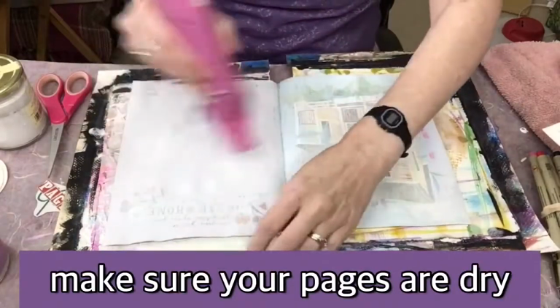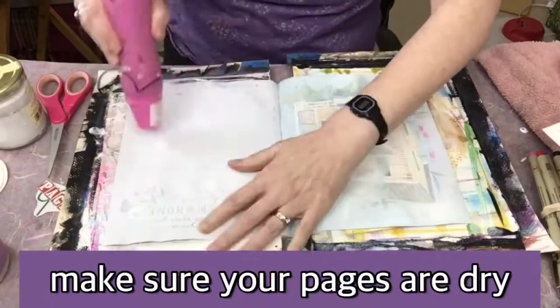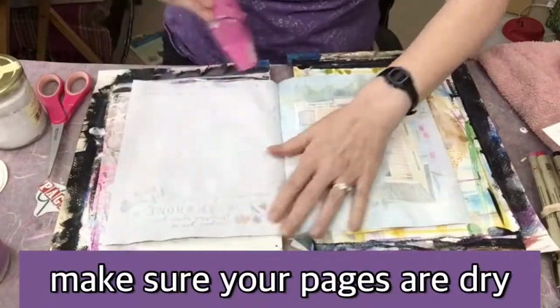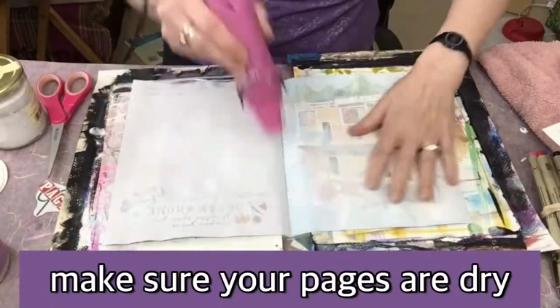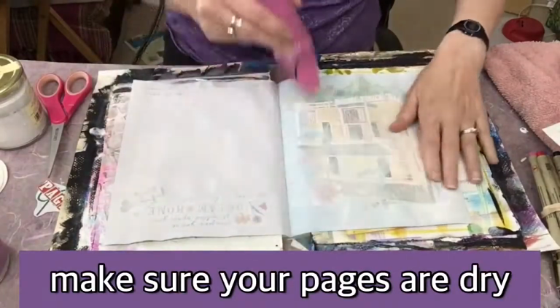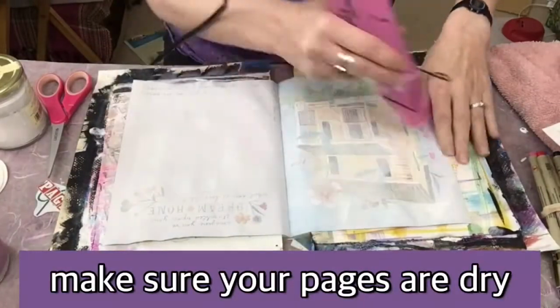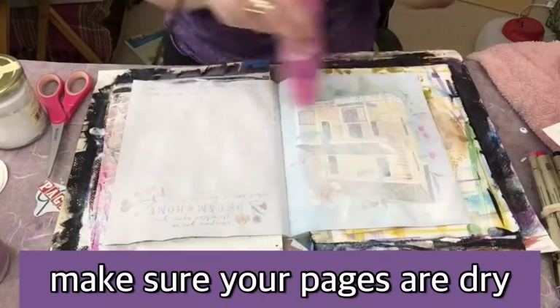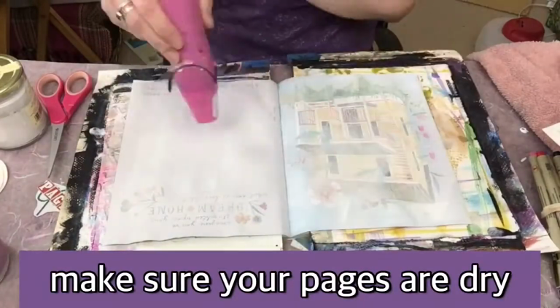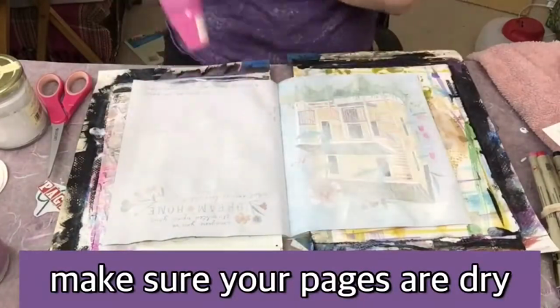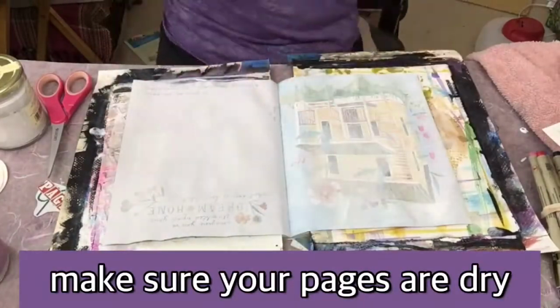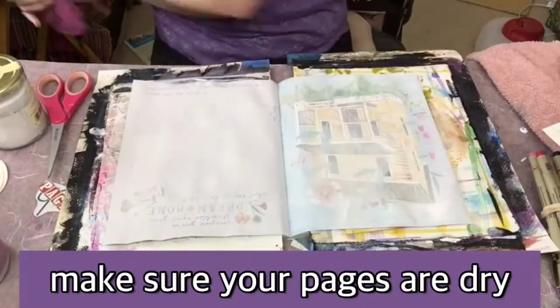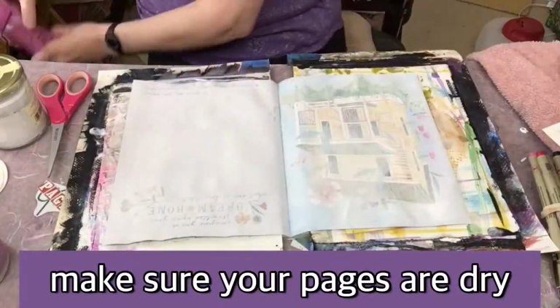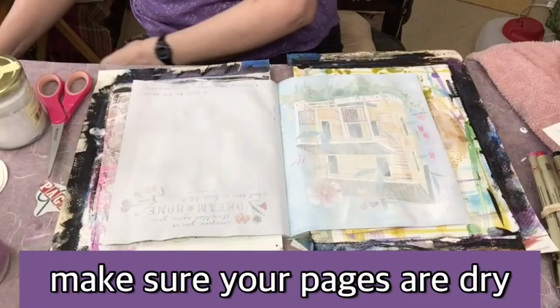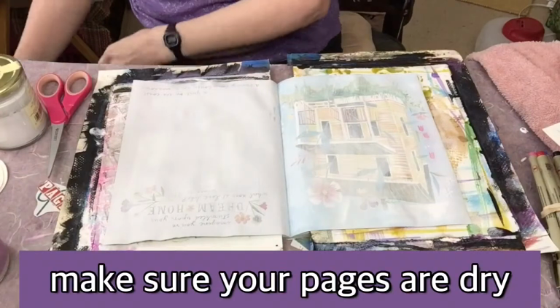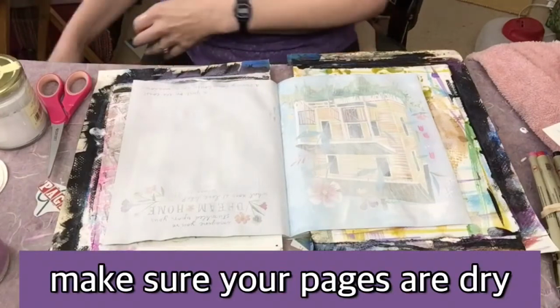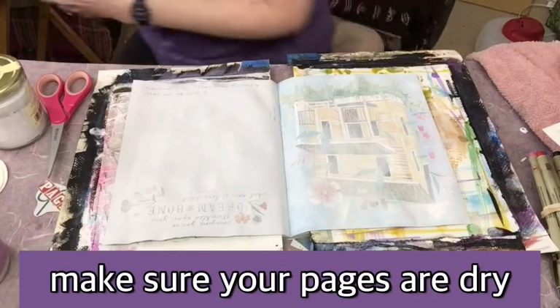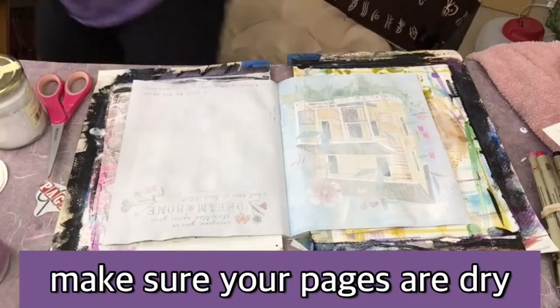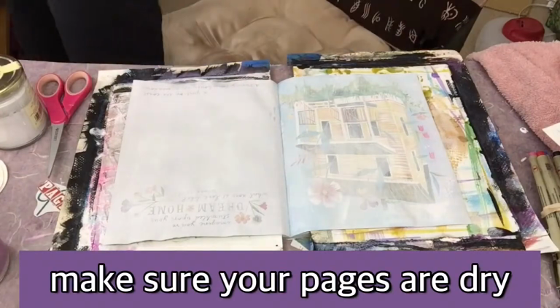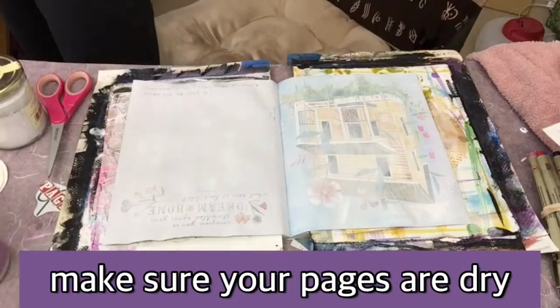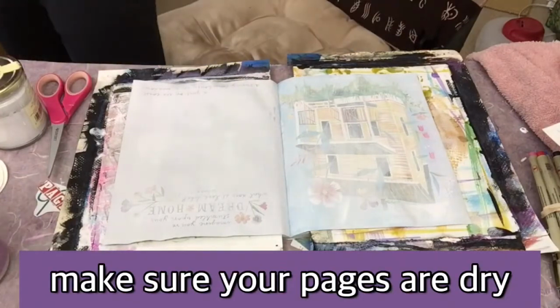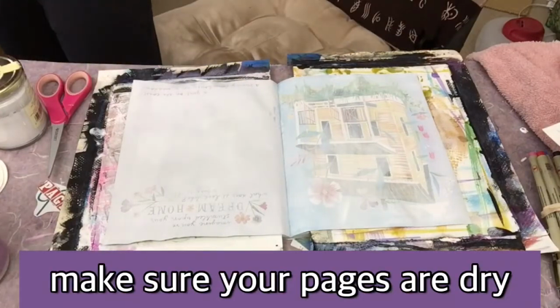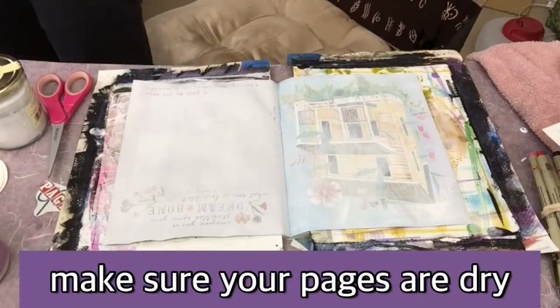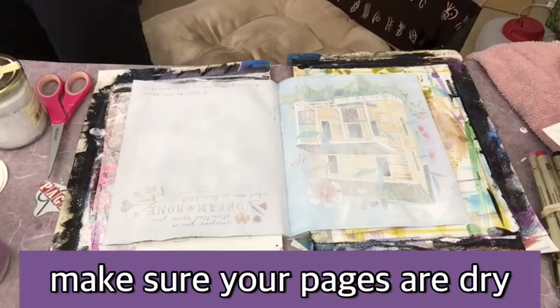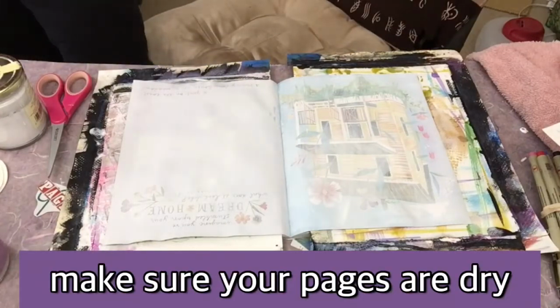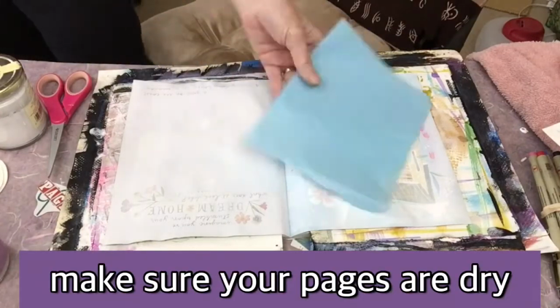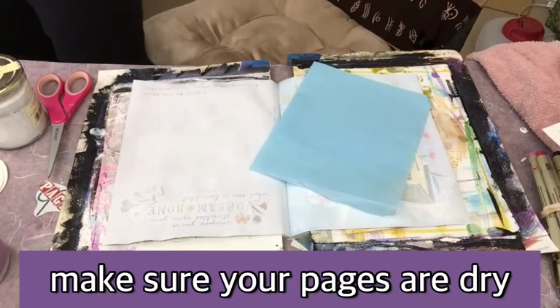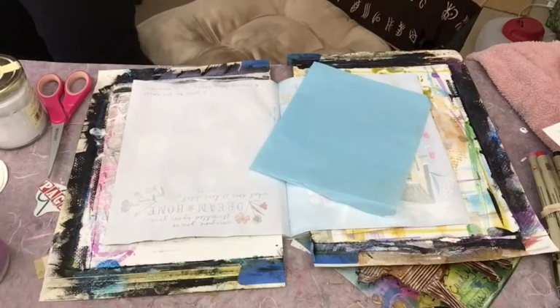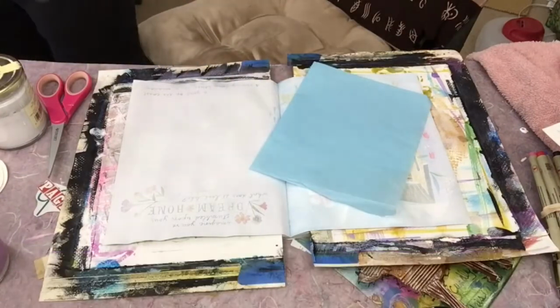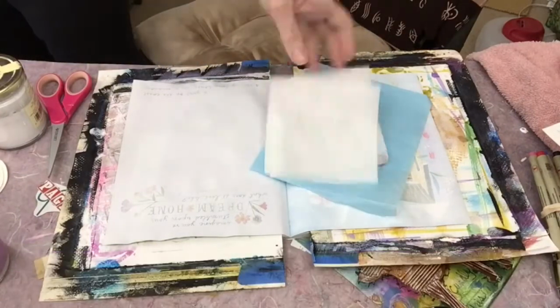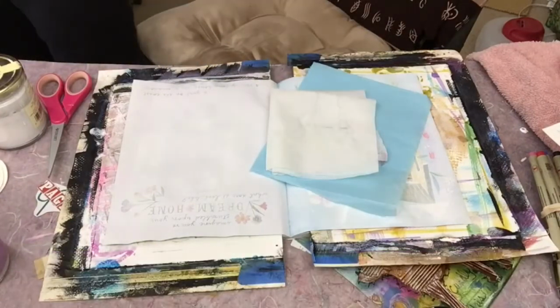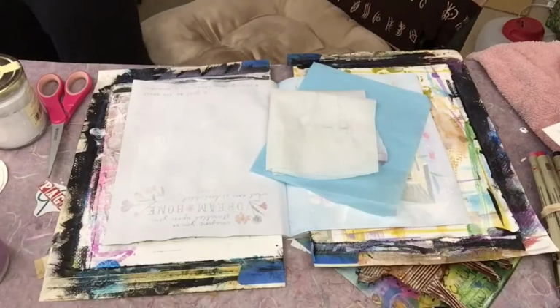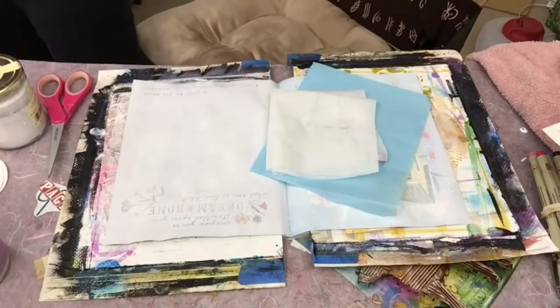I'm going to make sure my pages are dry. I'm using a heat tool, but you can also use a hairdryer on low.